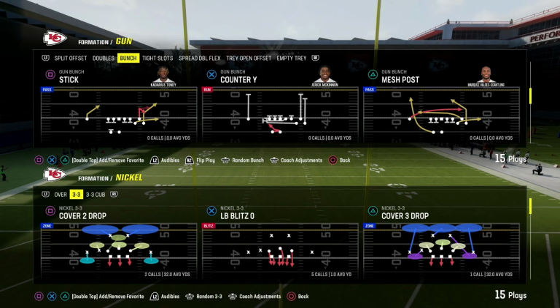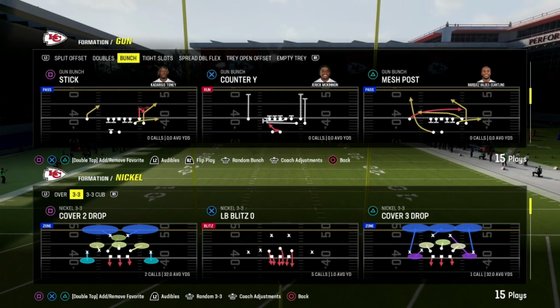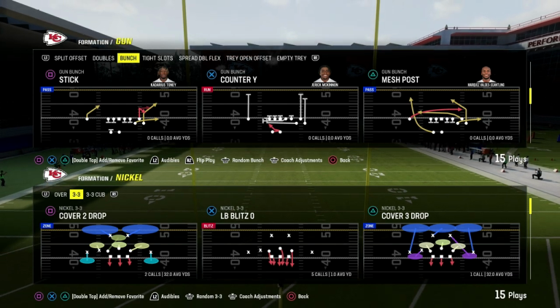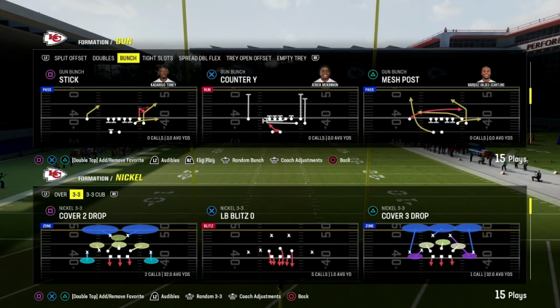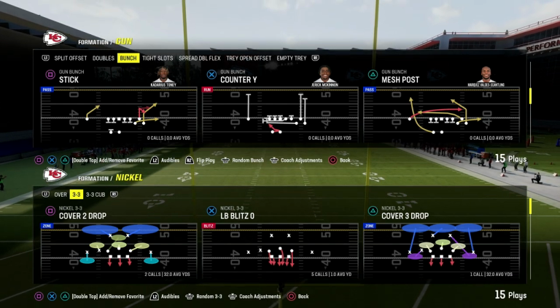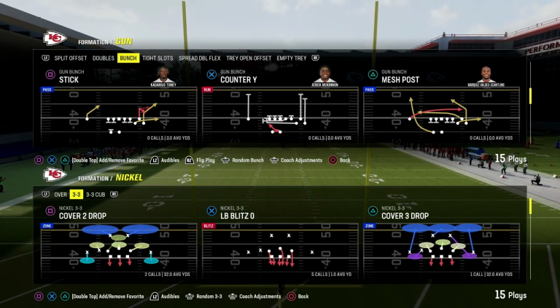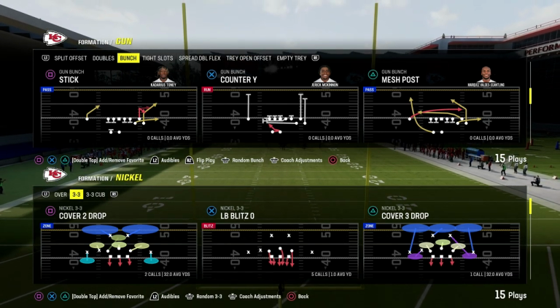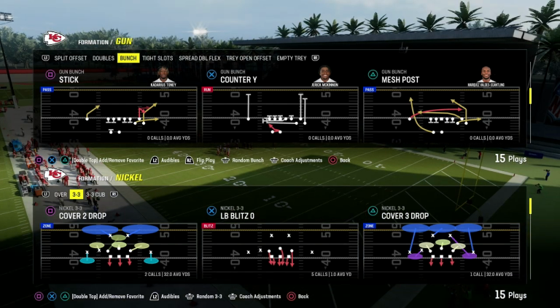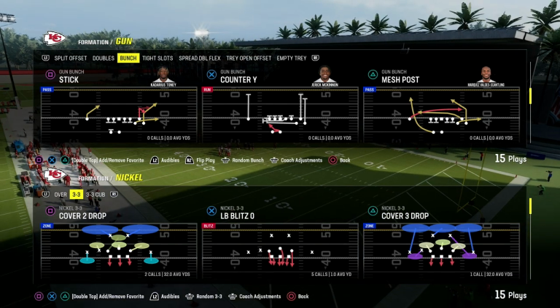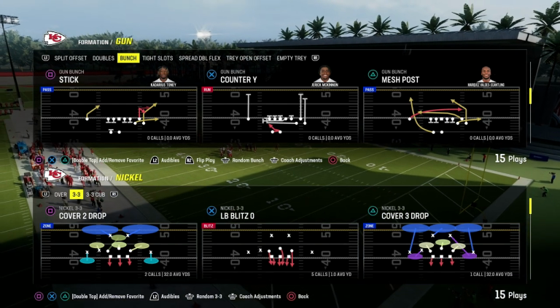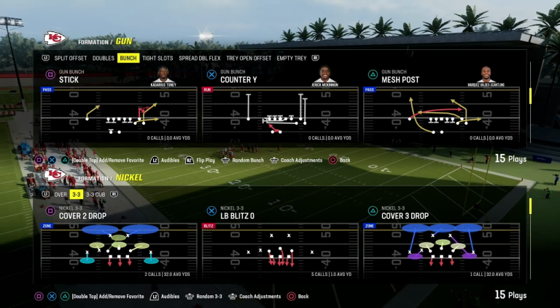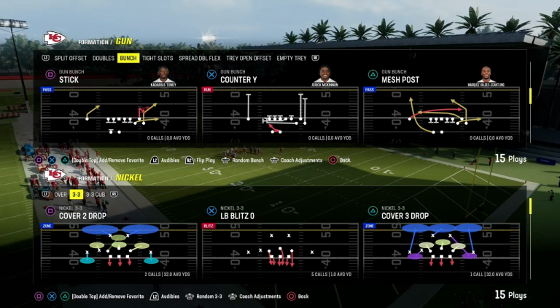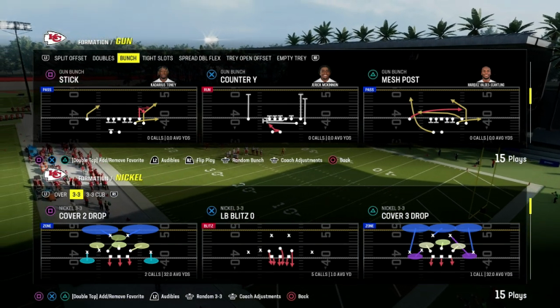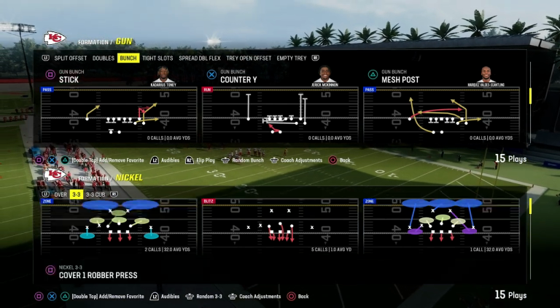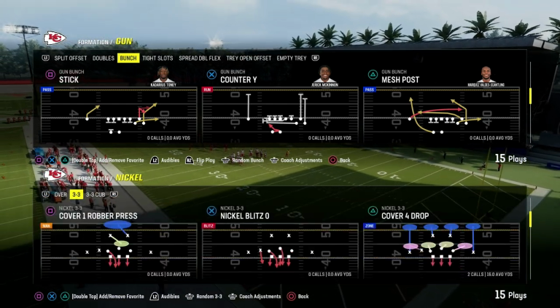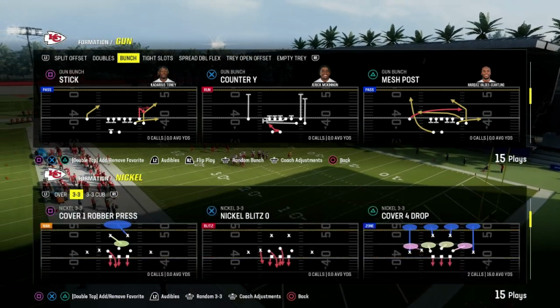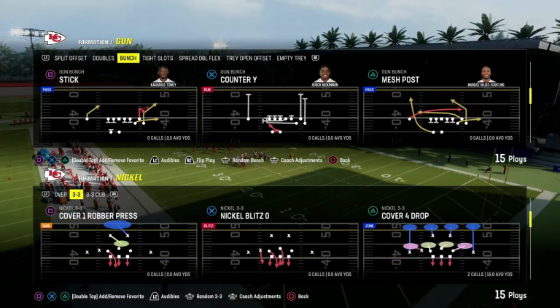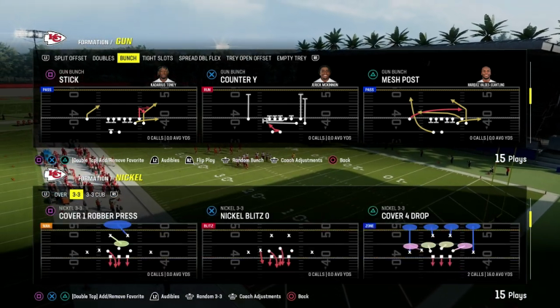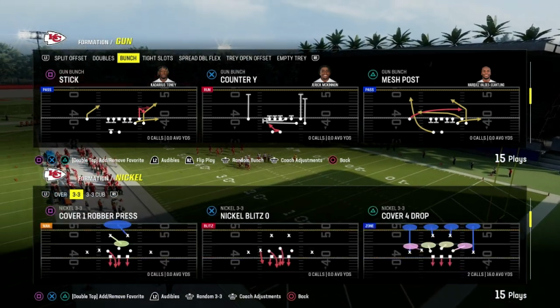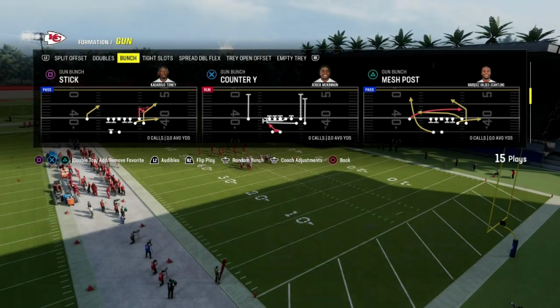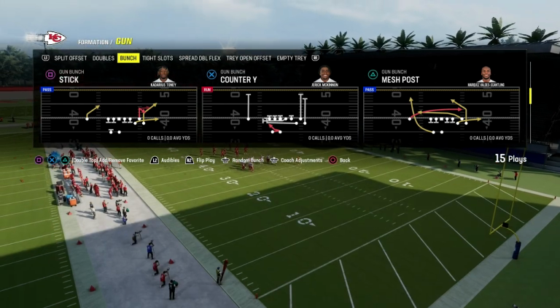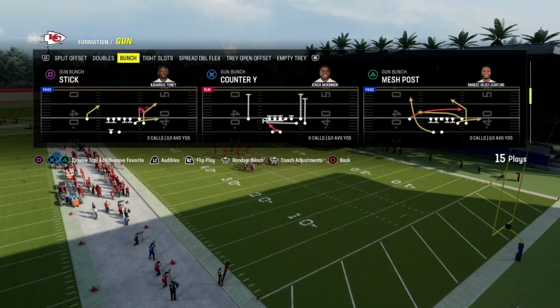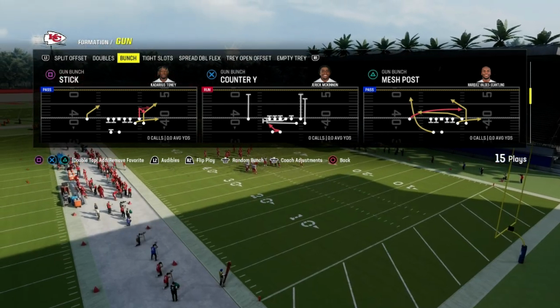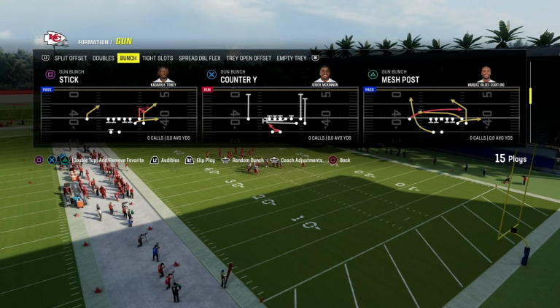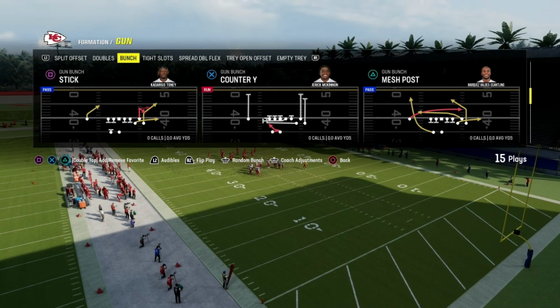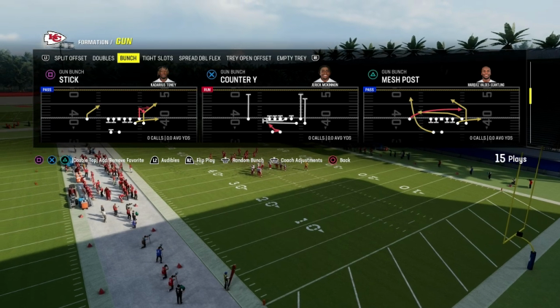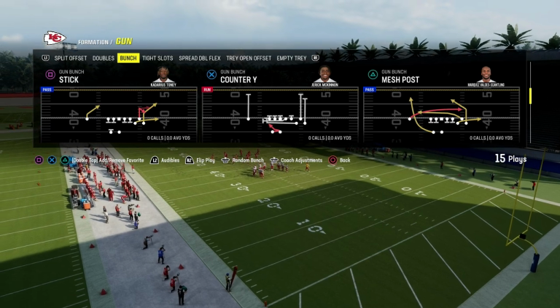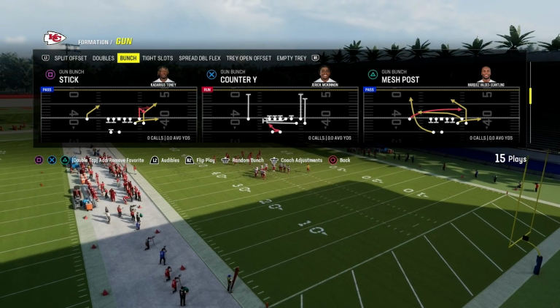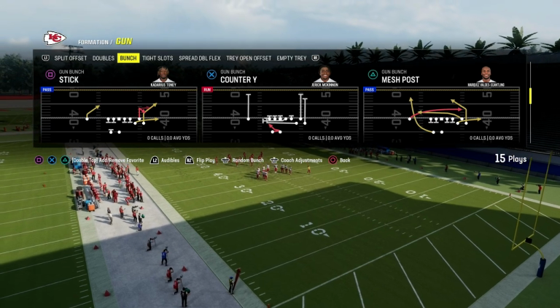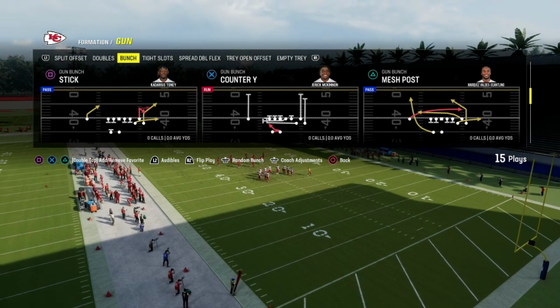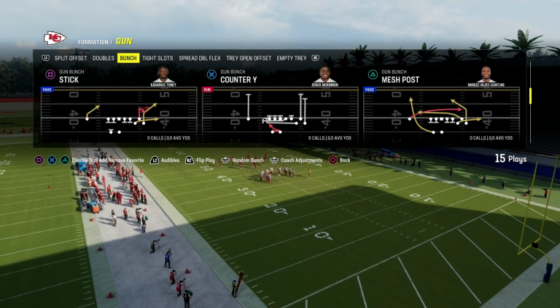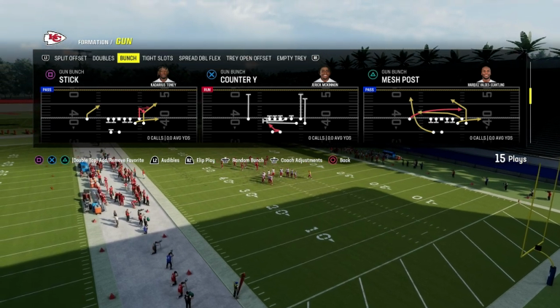The play stick out of the West Coast Gun Bunch formation is one of the best quick snap plays in Madden 24.